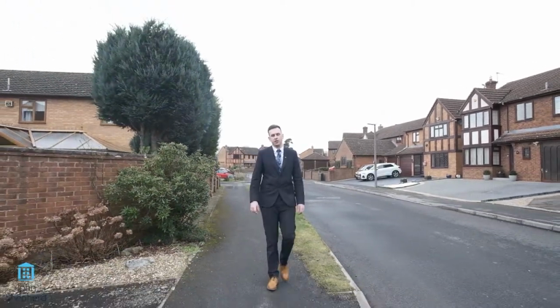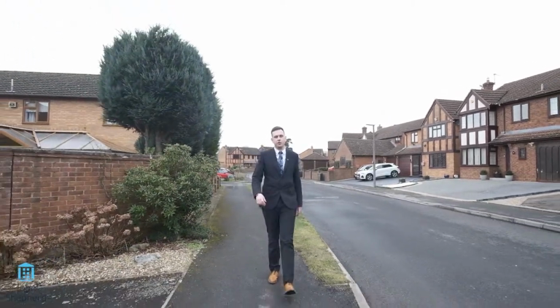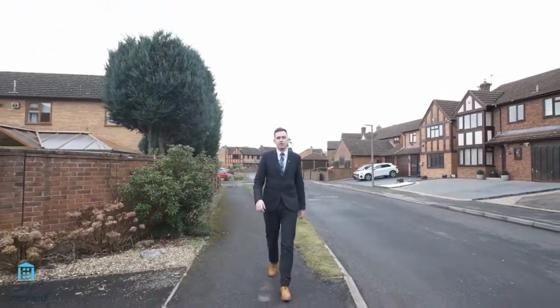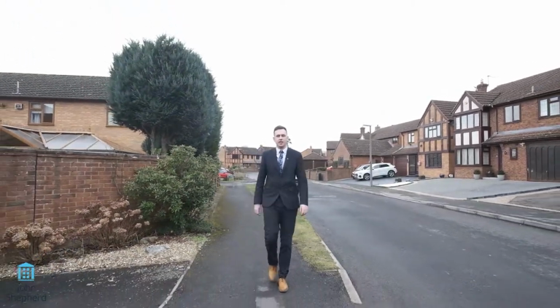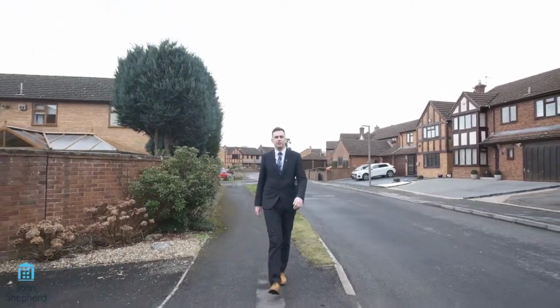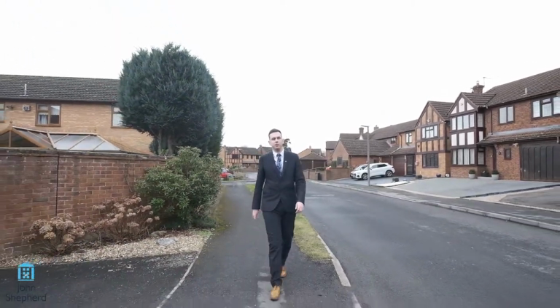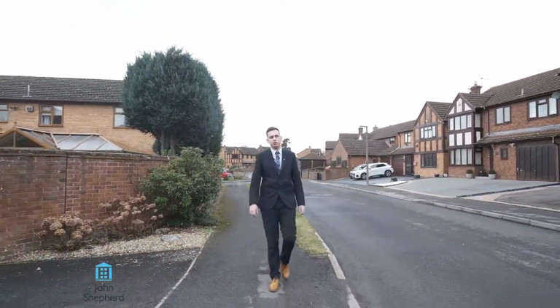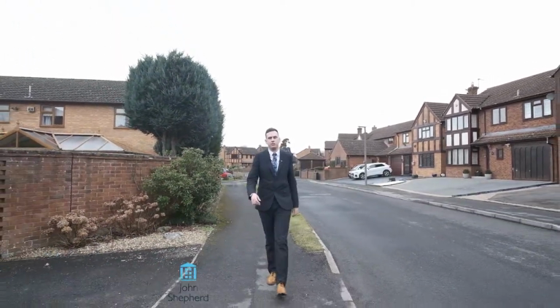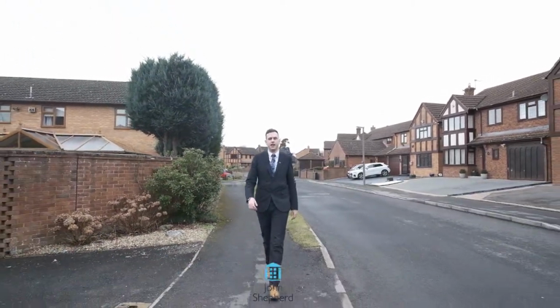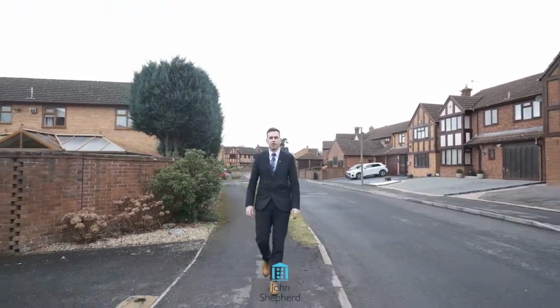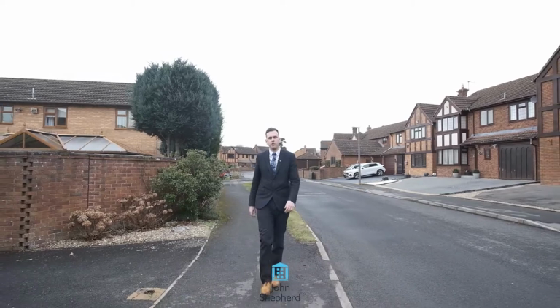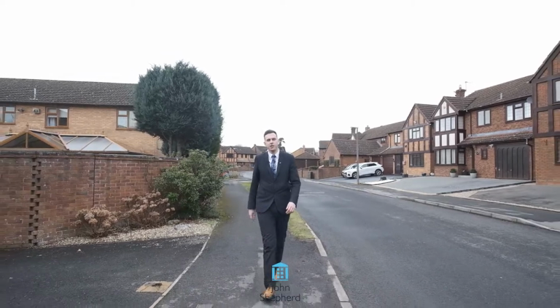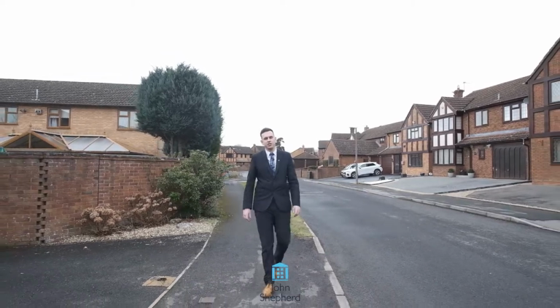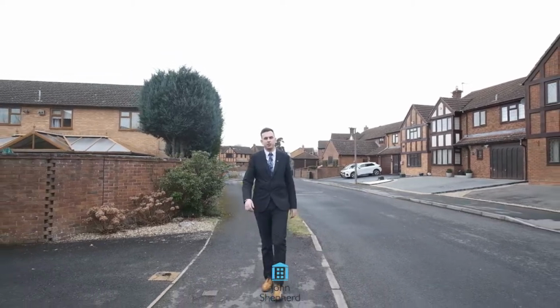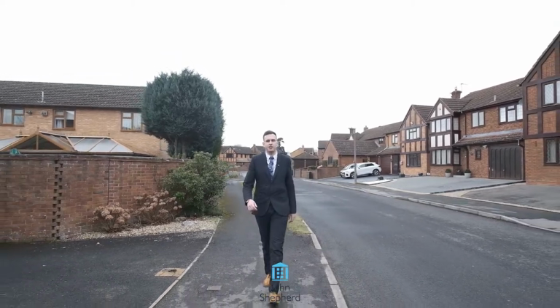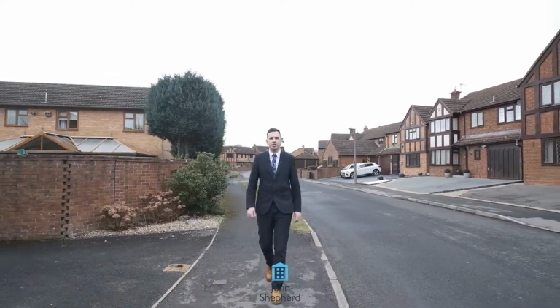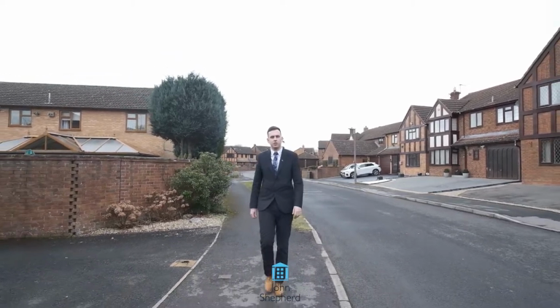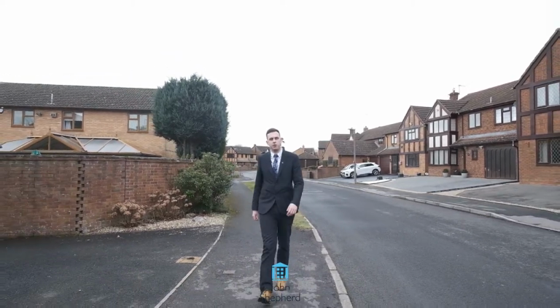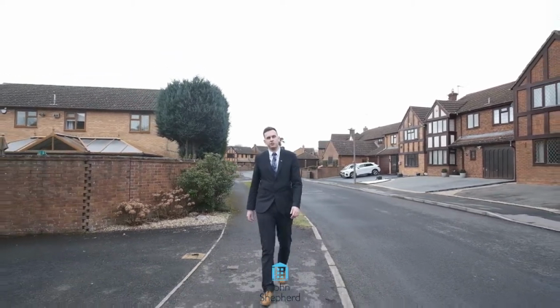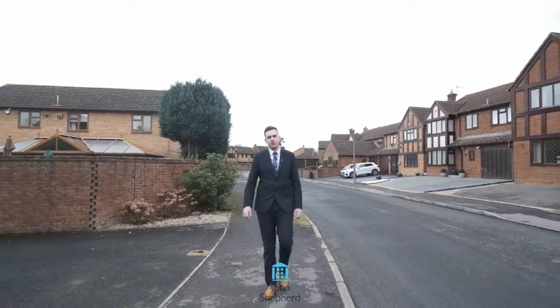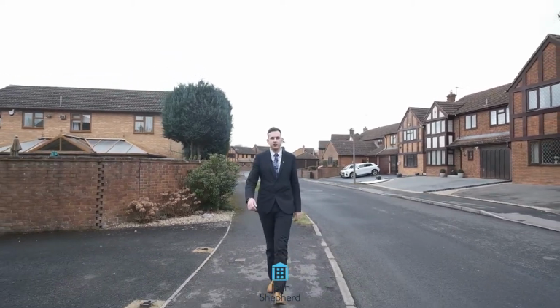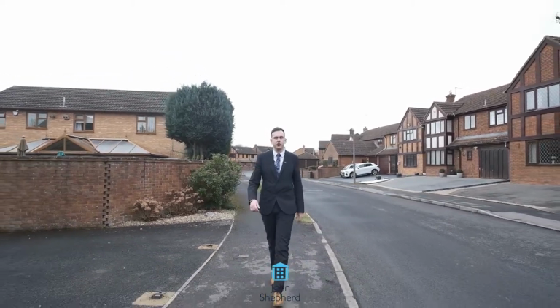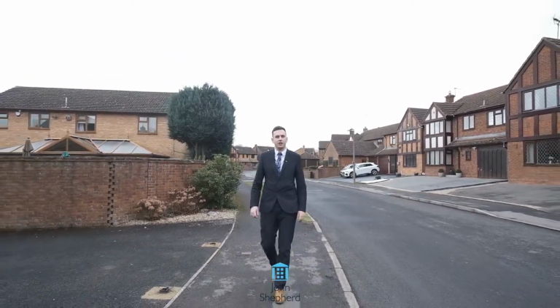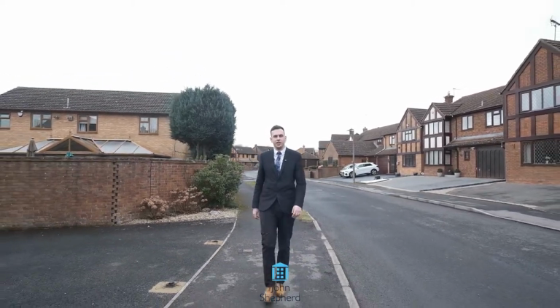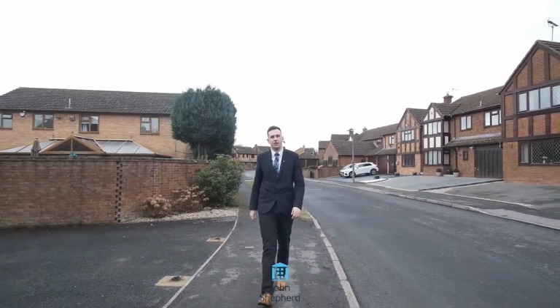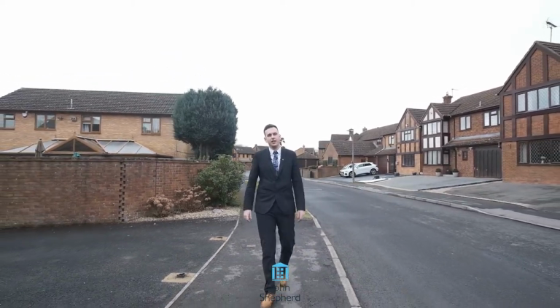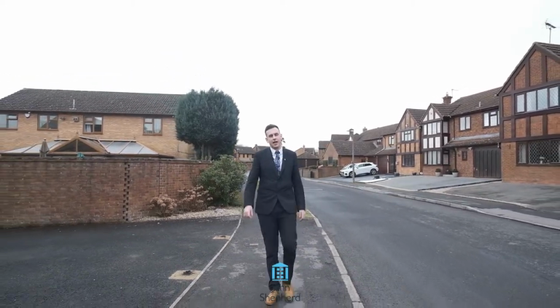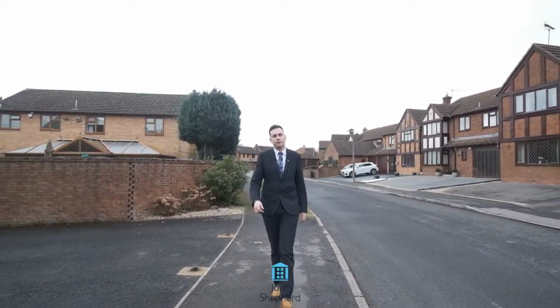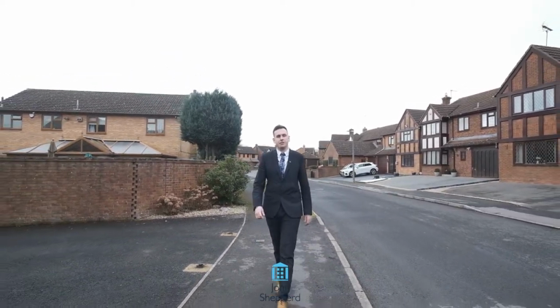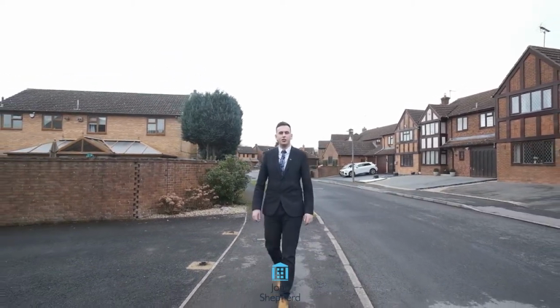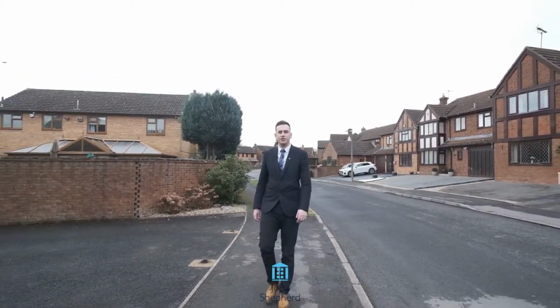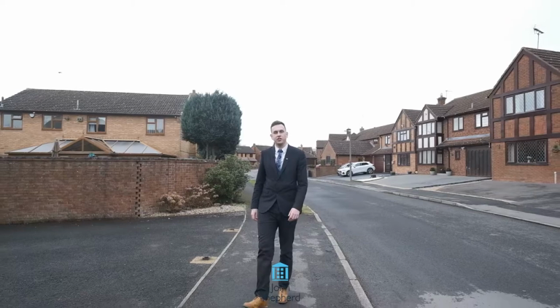This property is a four bedroom detached home situated in close proximity to Sol Hill Town Centre and Windley Manor train station.